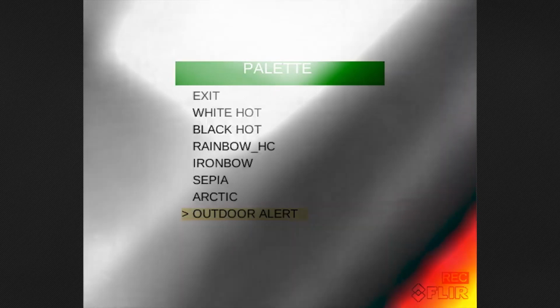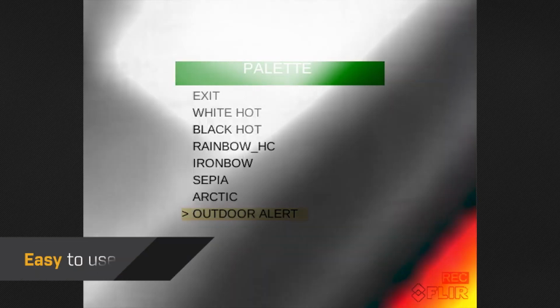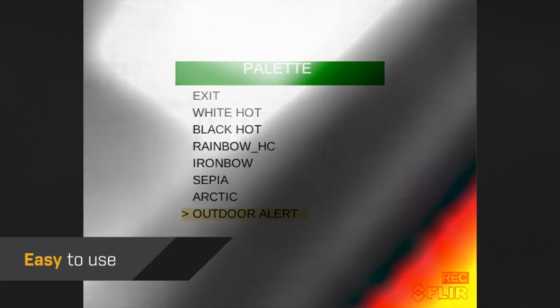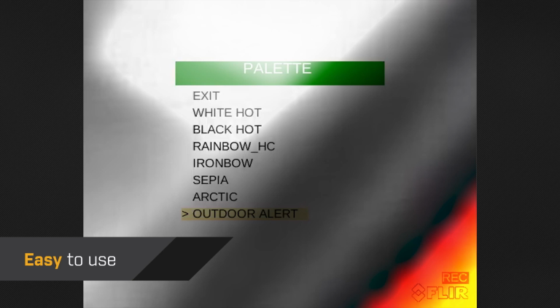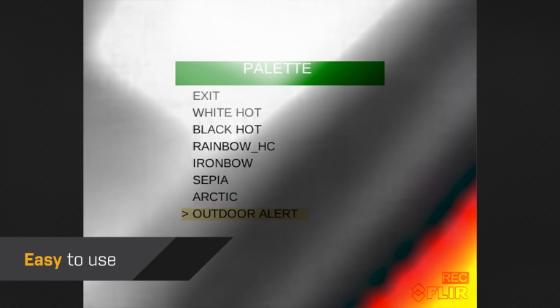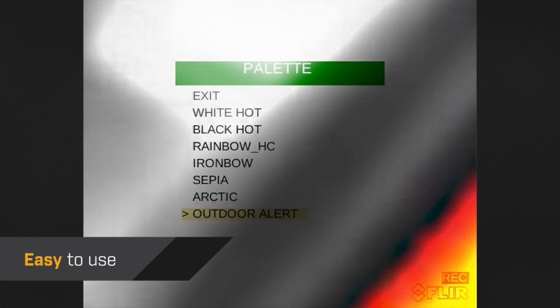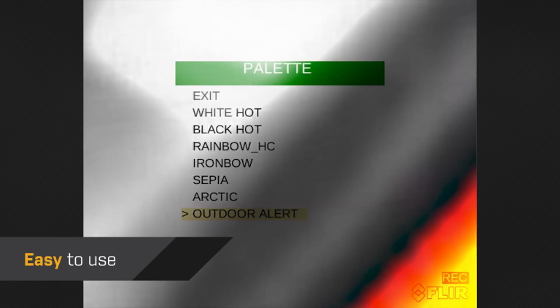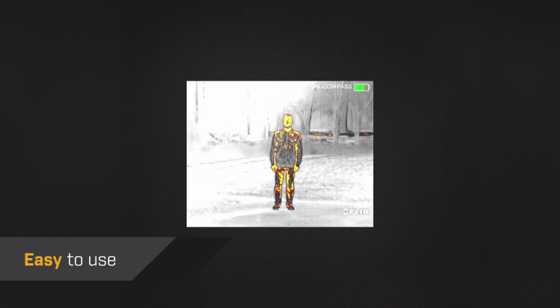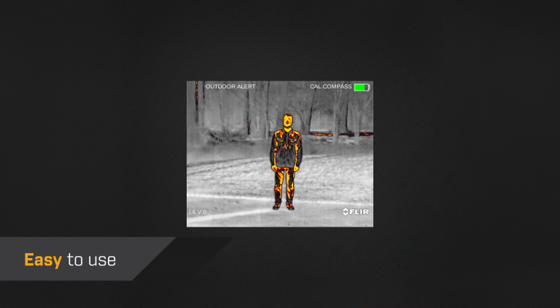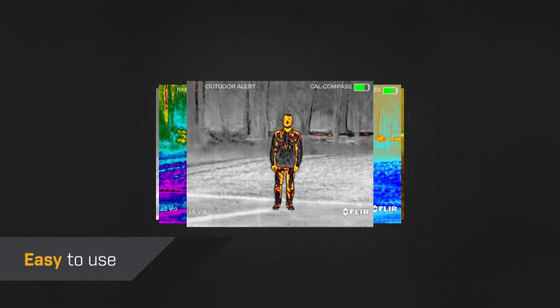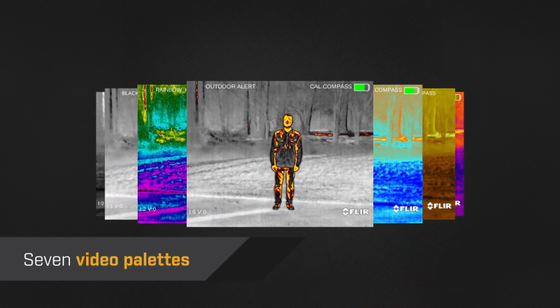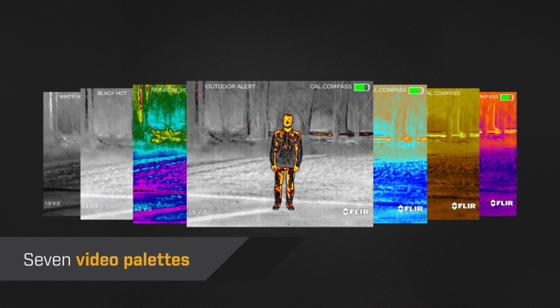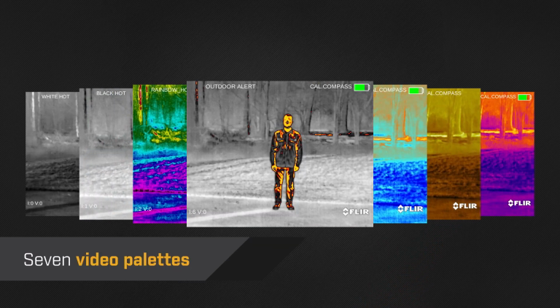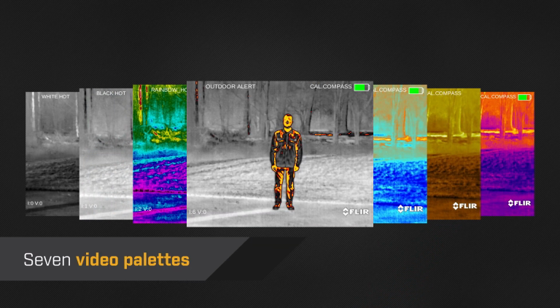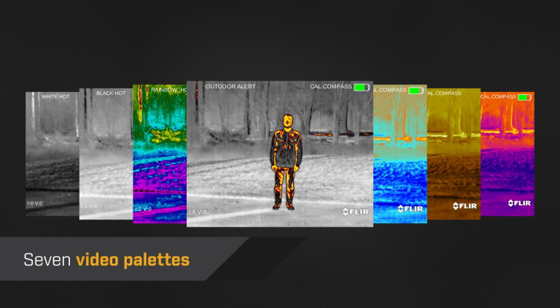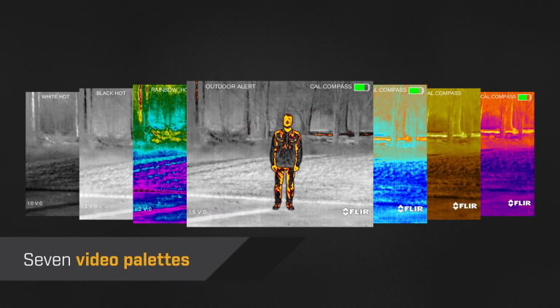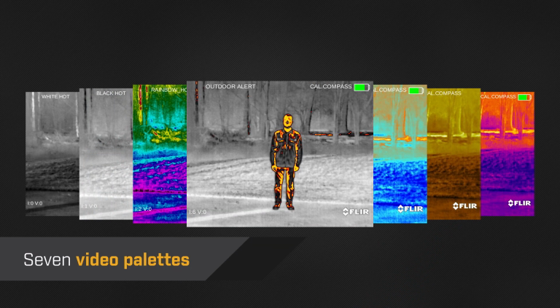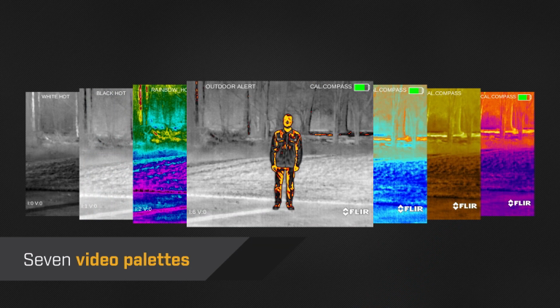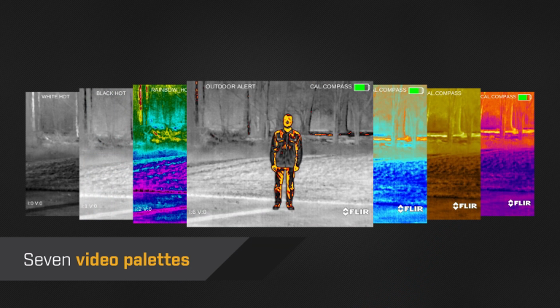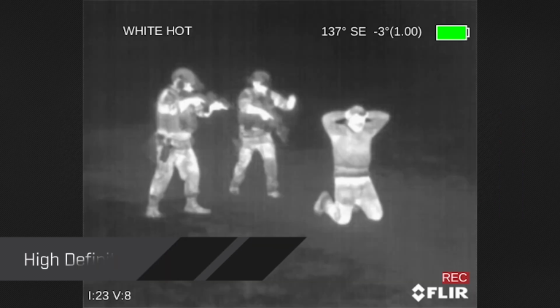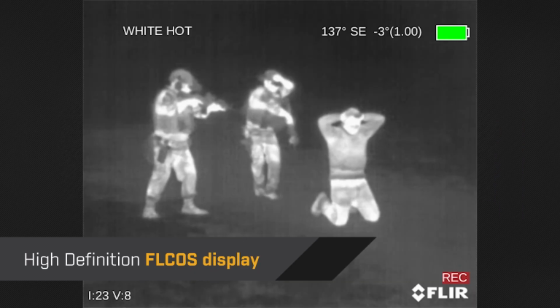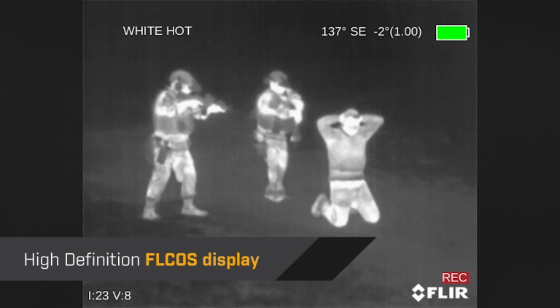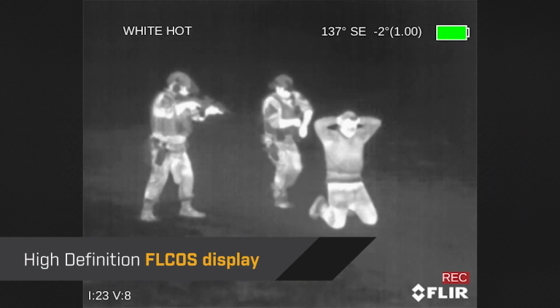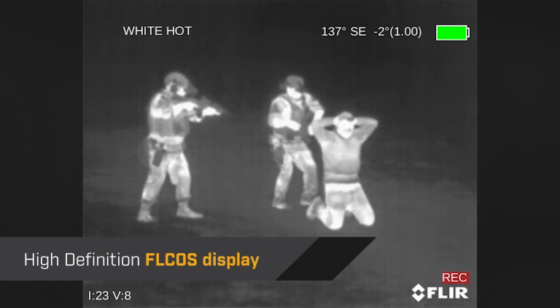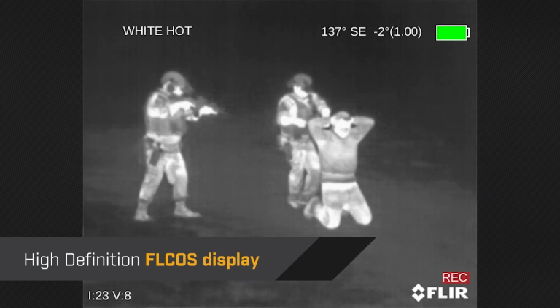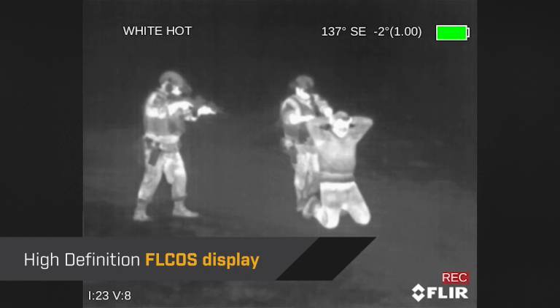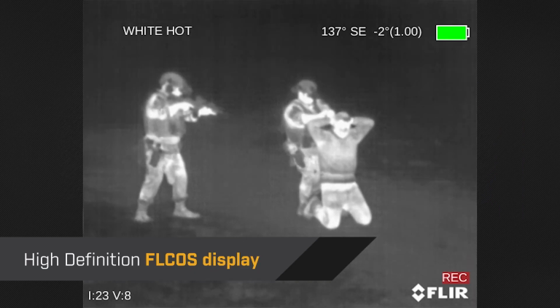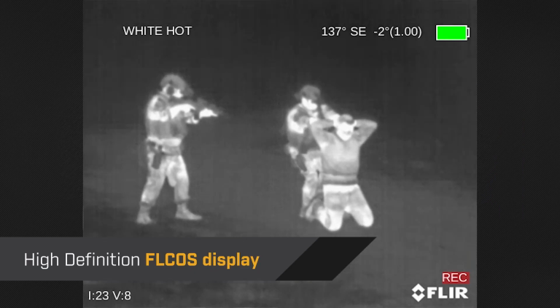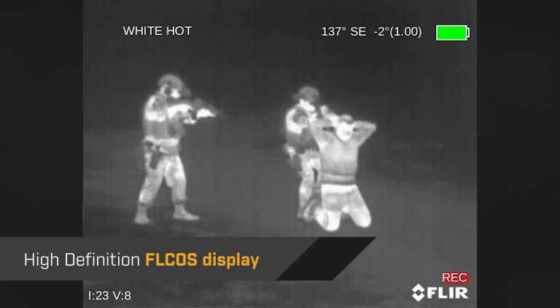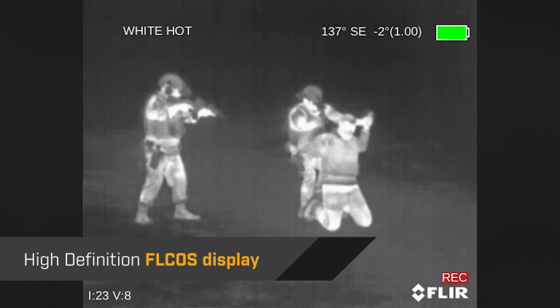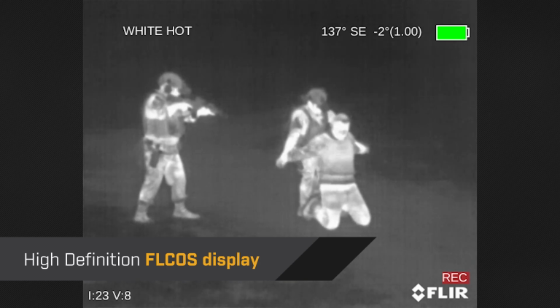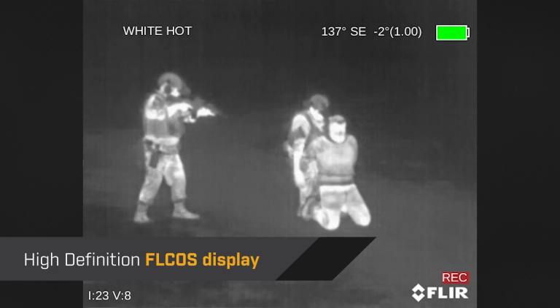The menu is easy to use. You have a choice of 7 different video palettes, and the image looks crisp on a high-definition display.